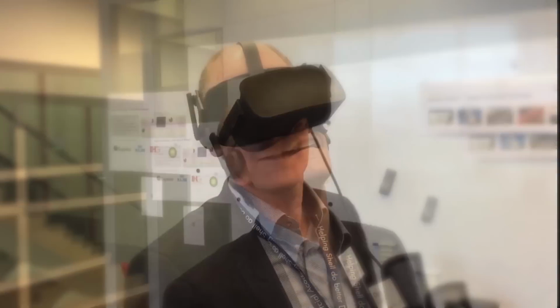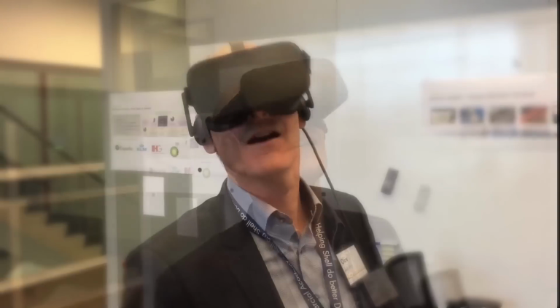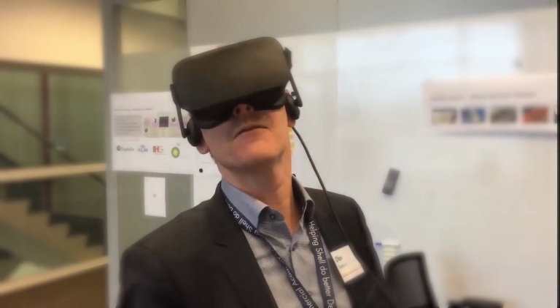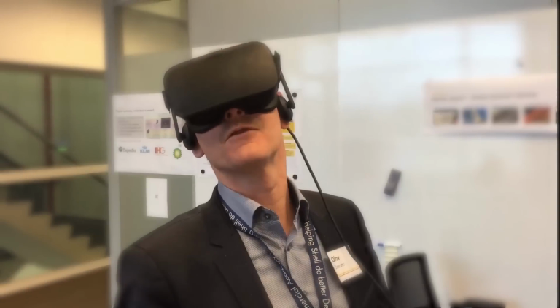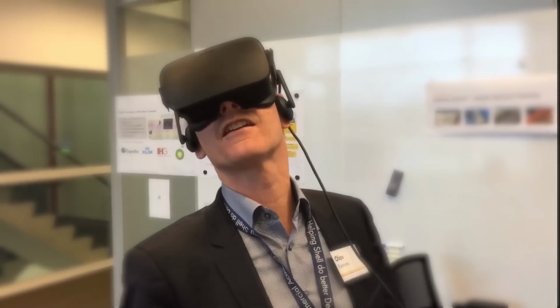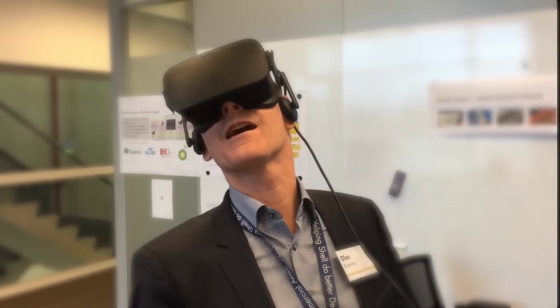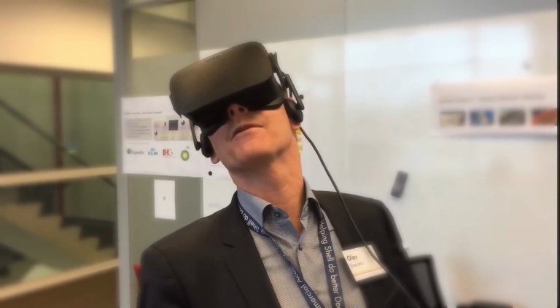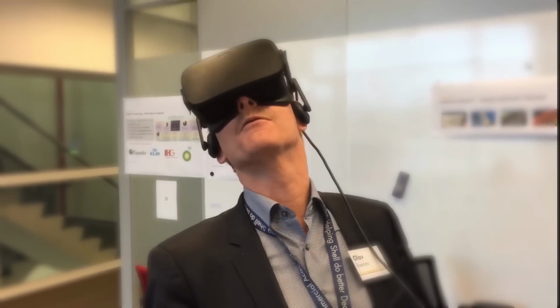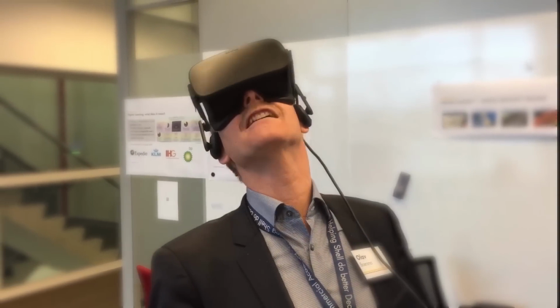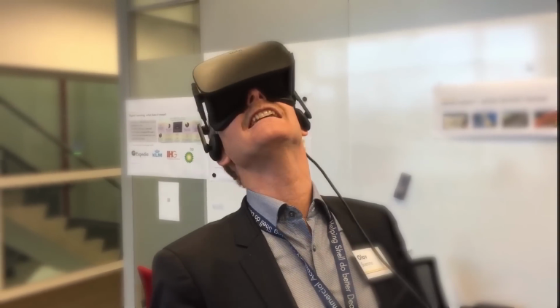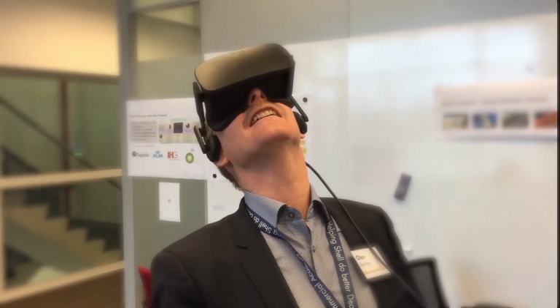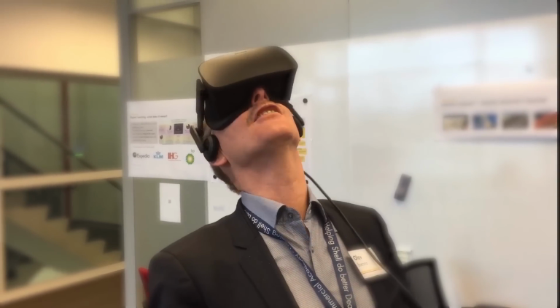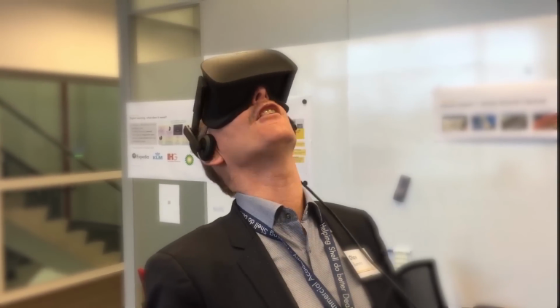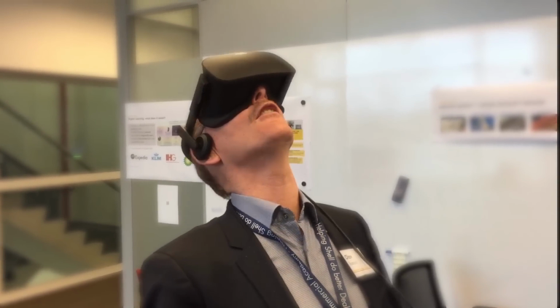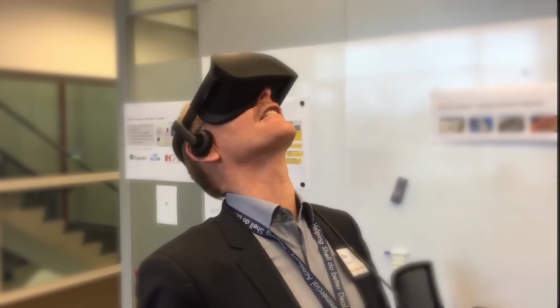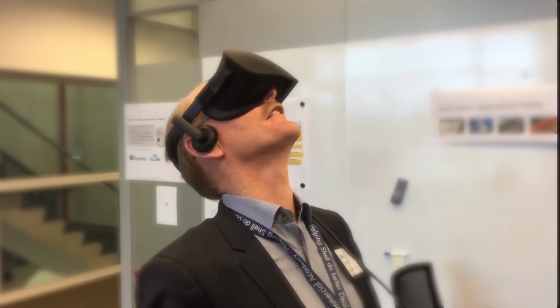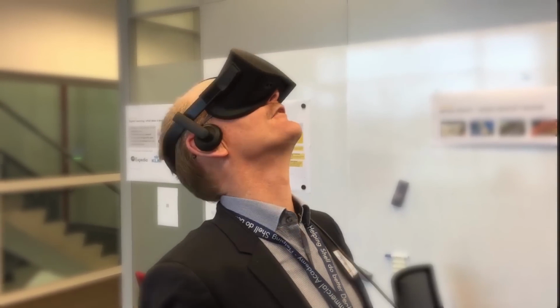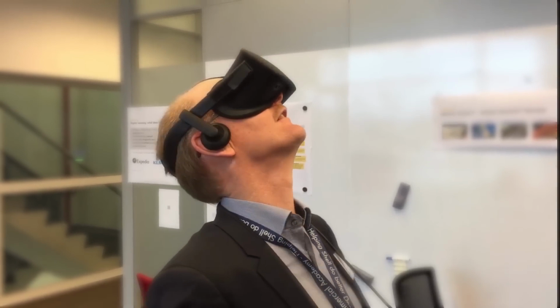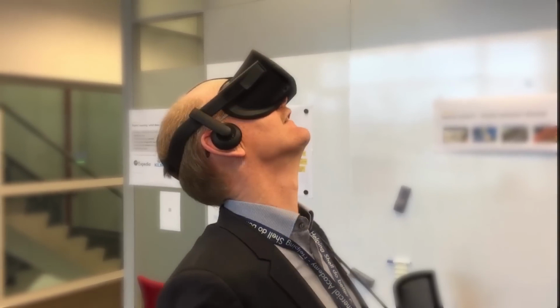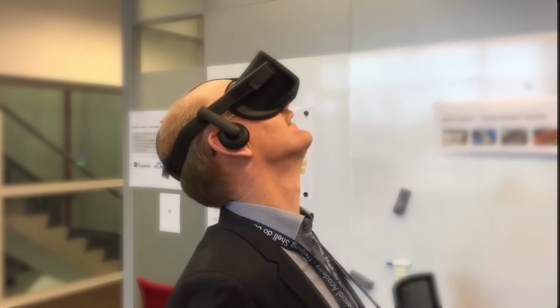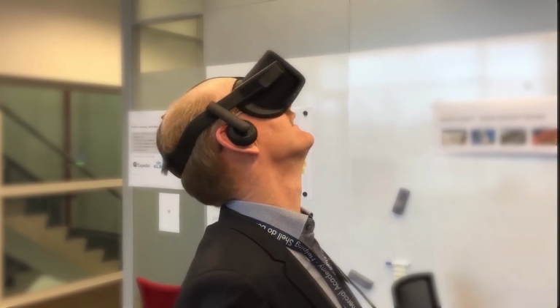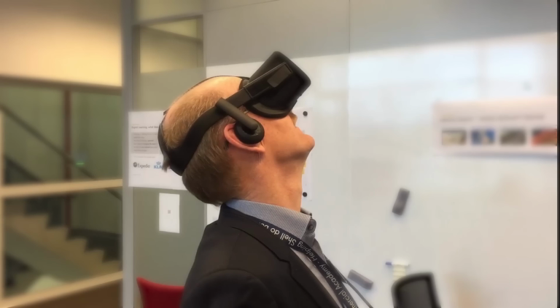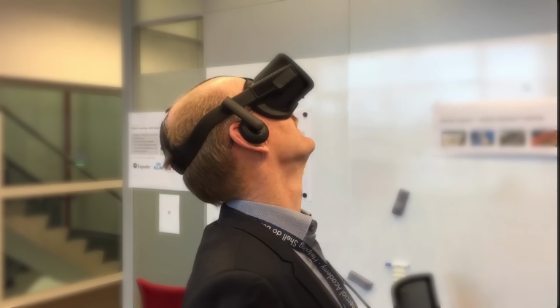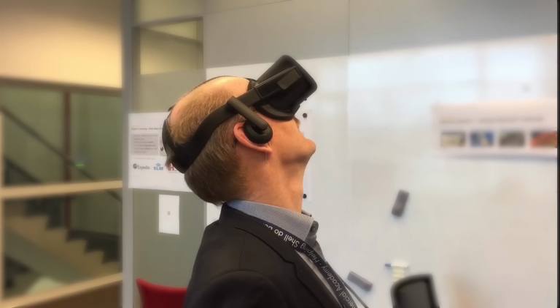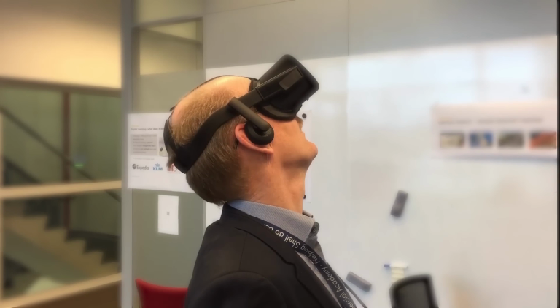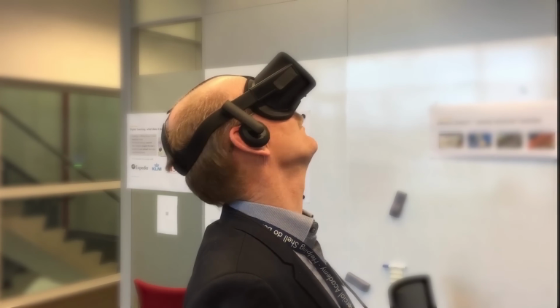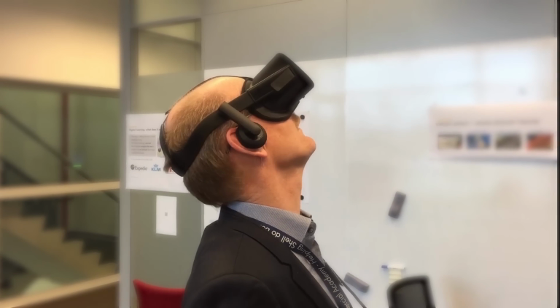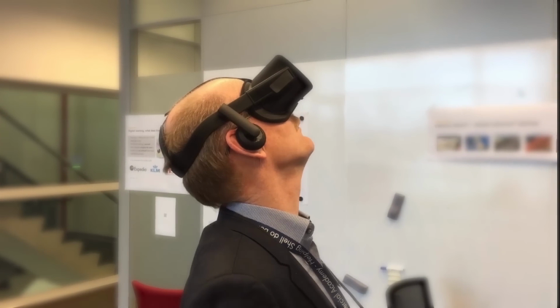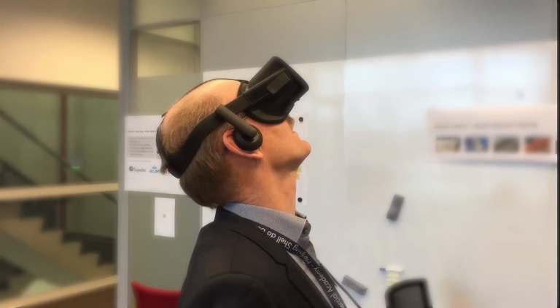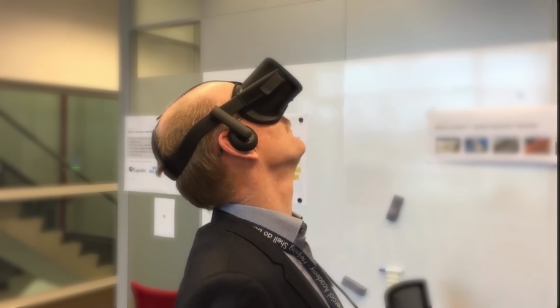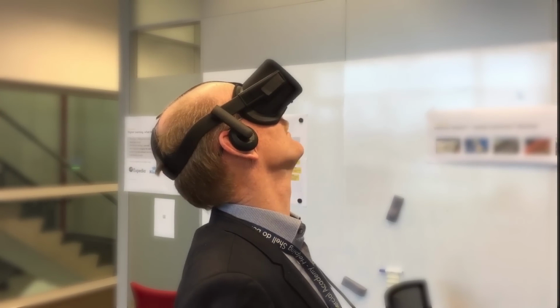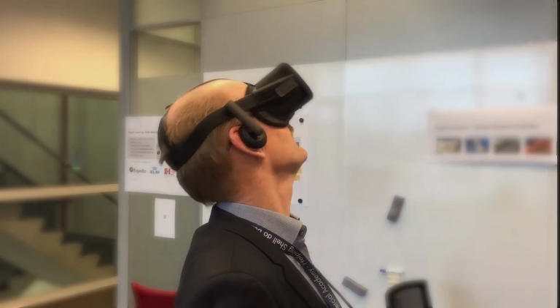I'm looking up a really tall cliff. Holy guacamole!